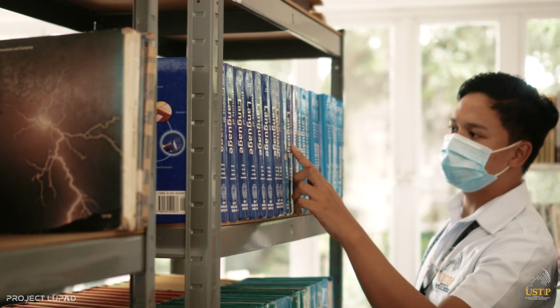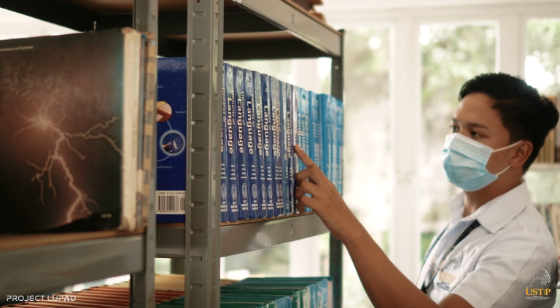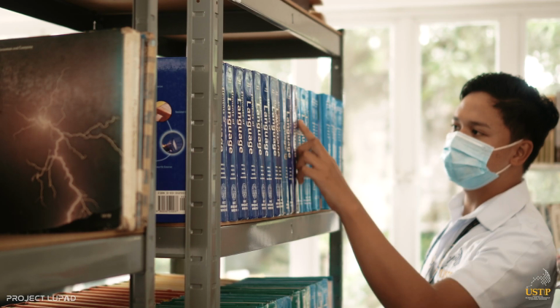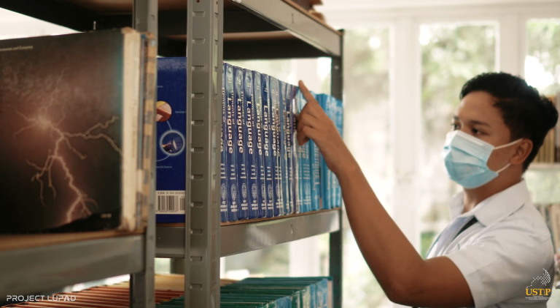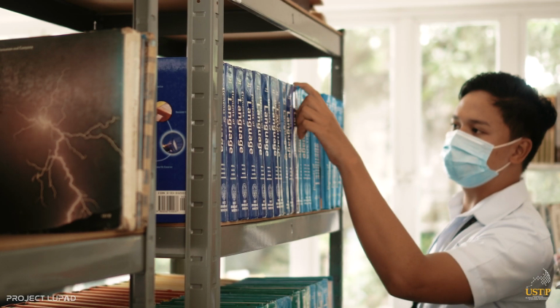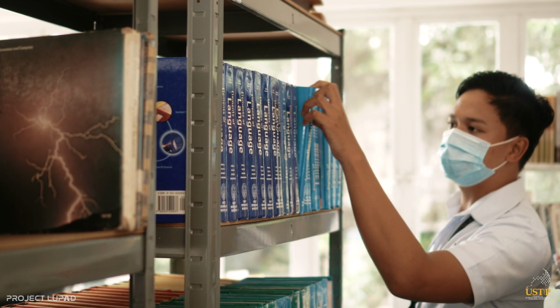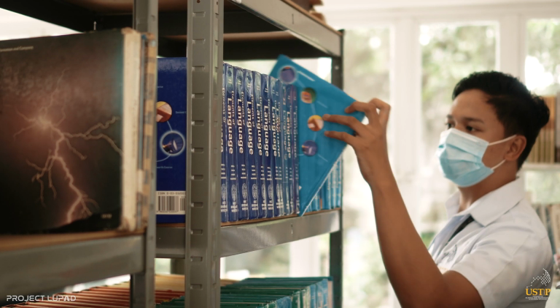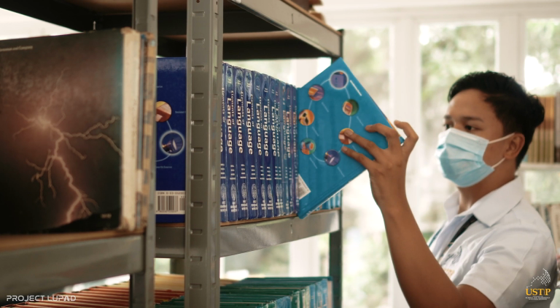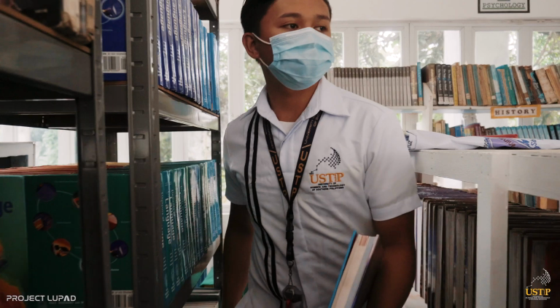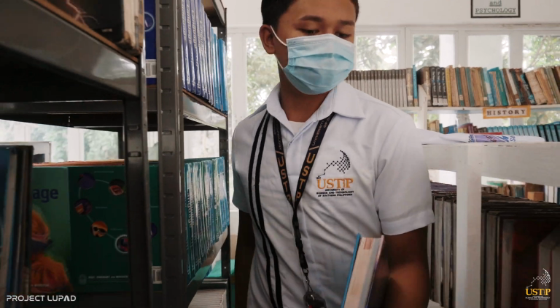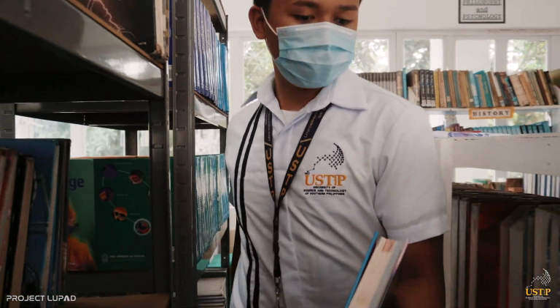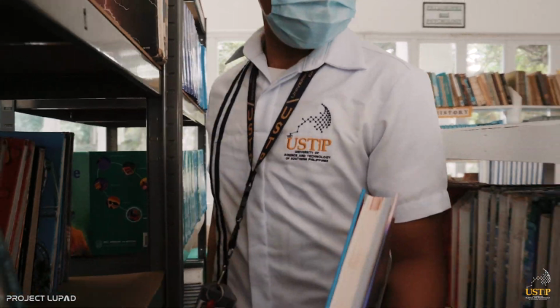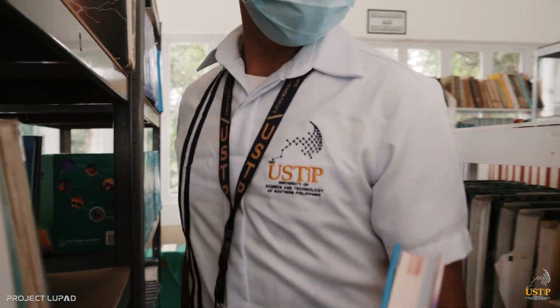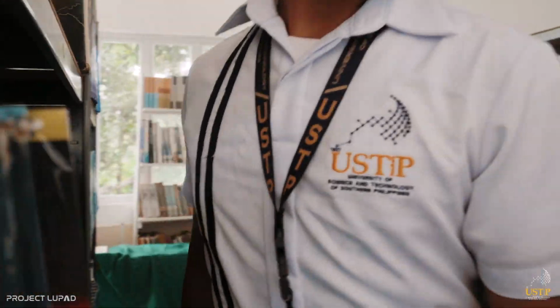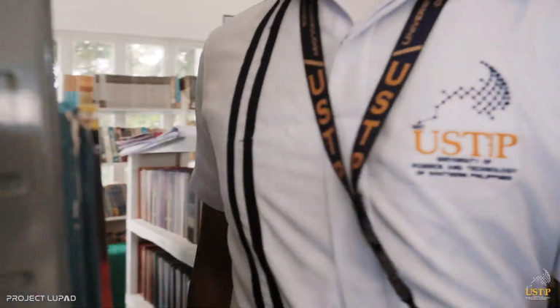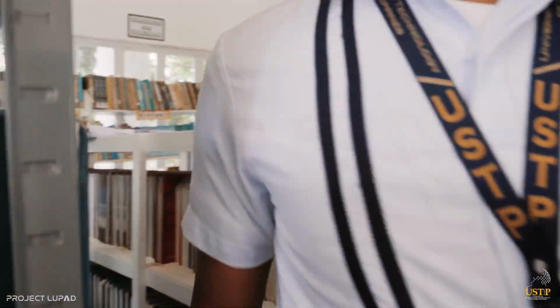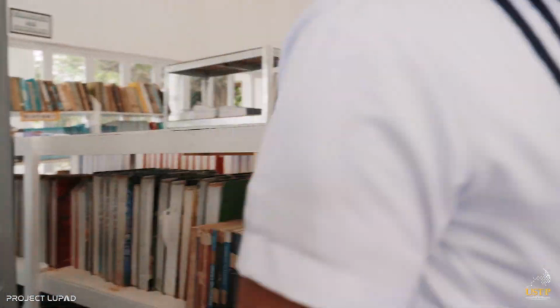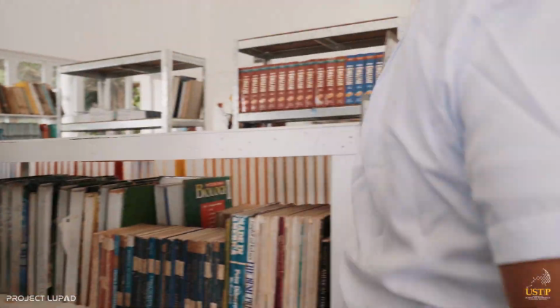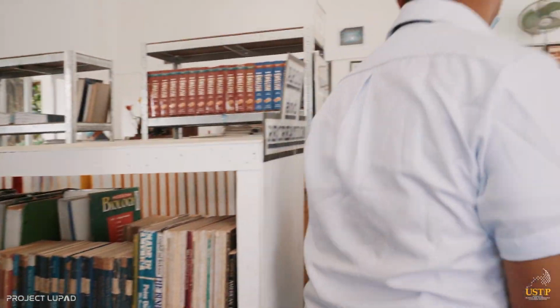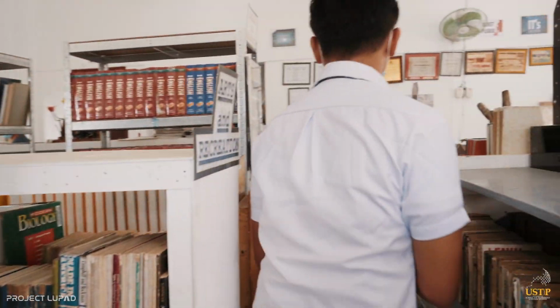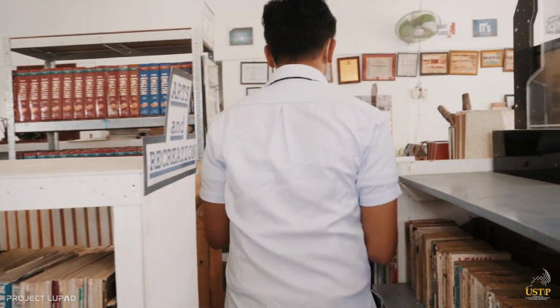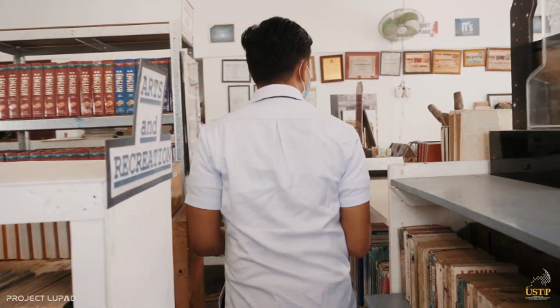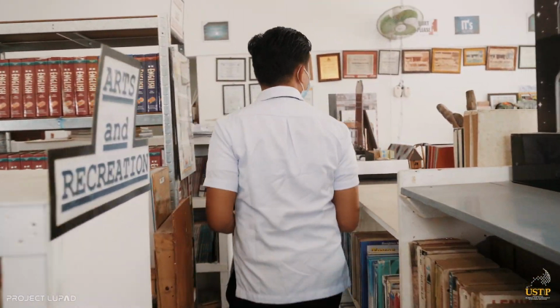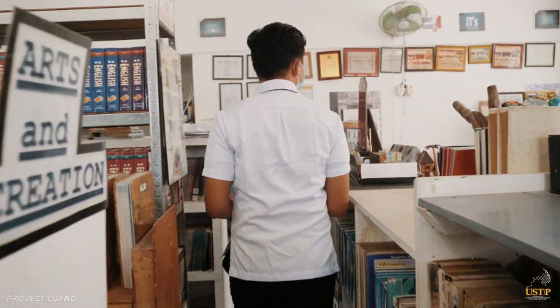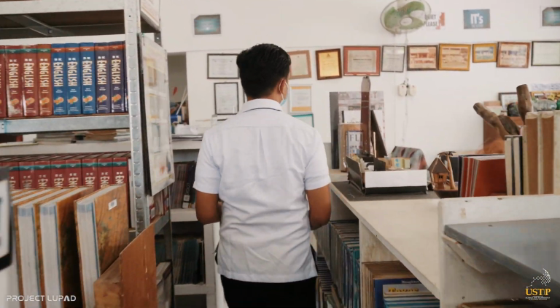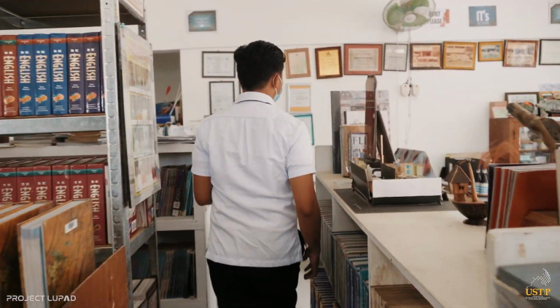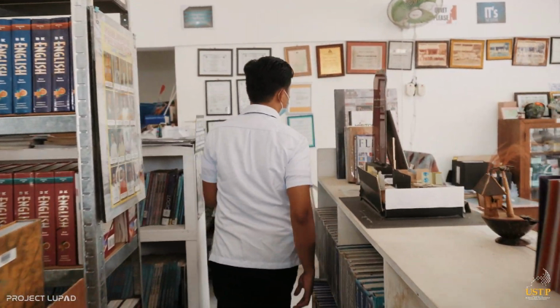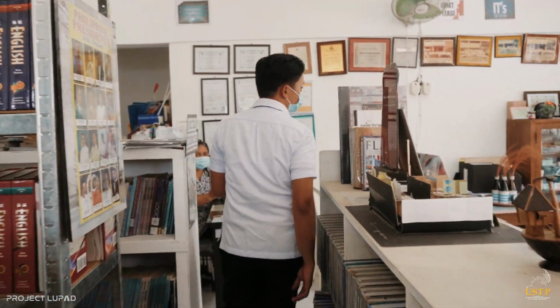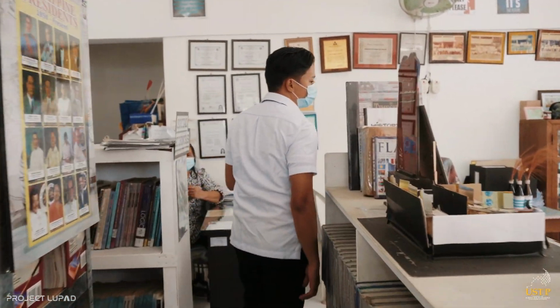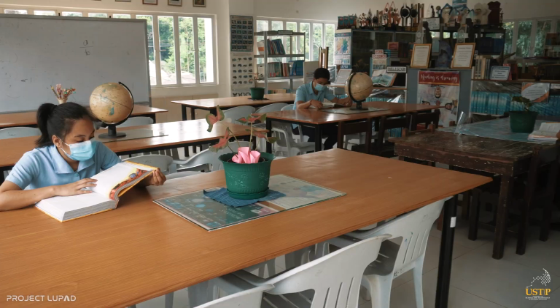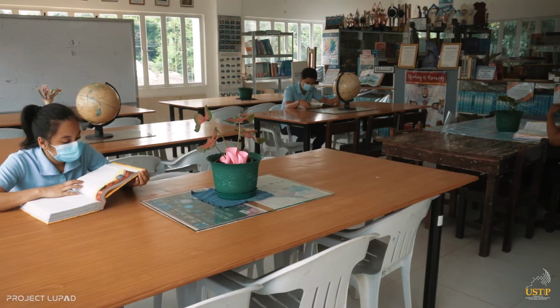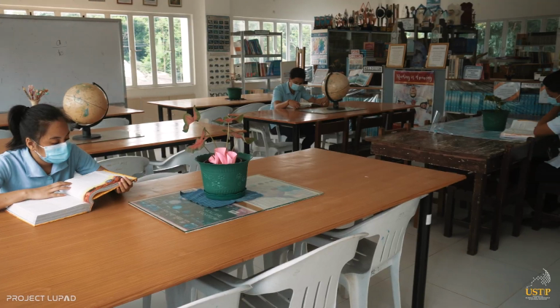After a long day filled with learning and challenges, students can relax, pick a book, and enjoy the comforts of the campus library.